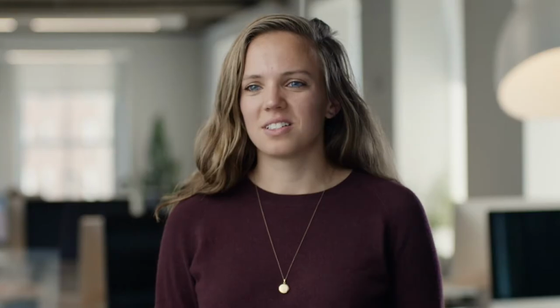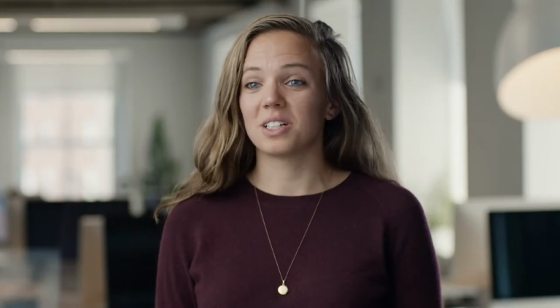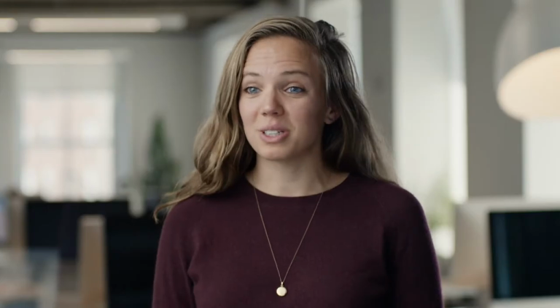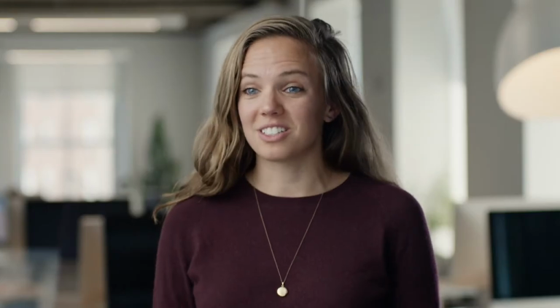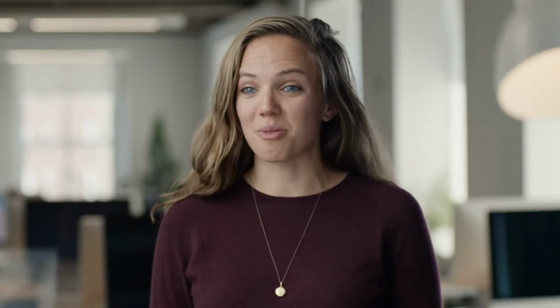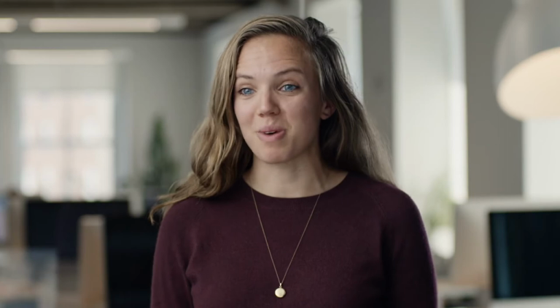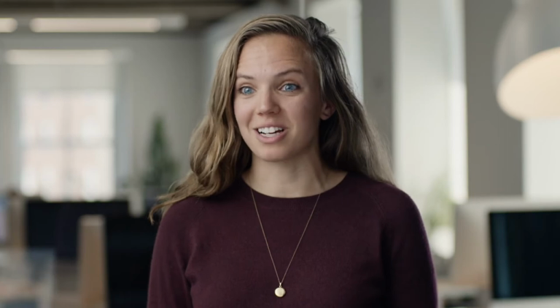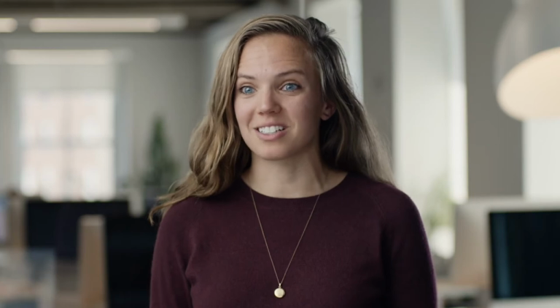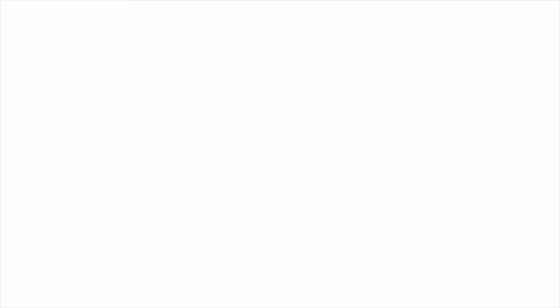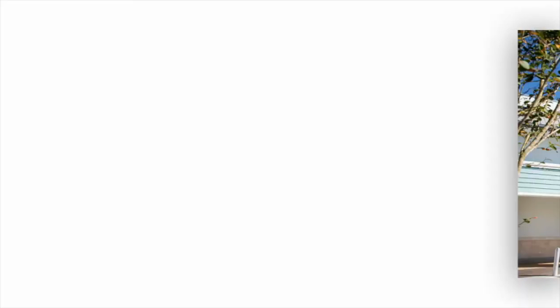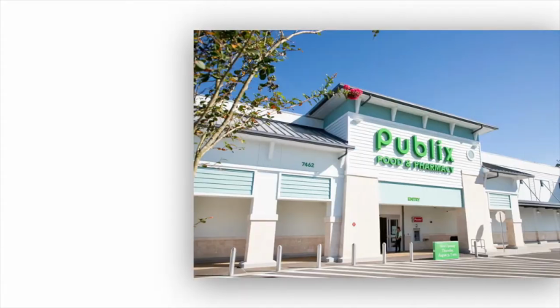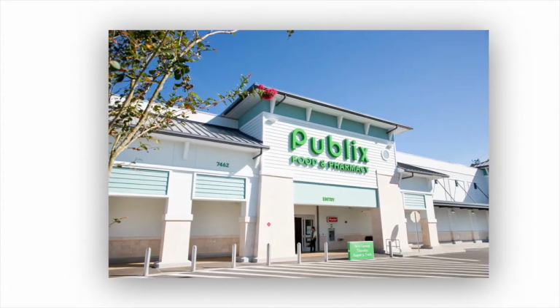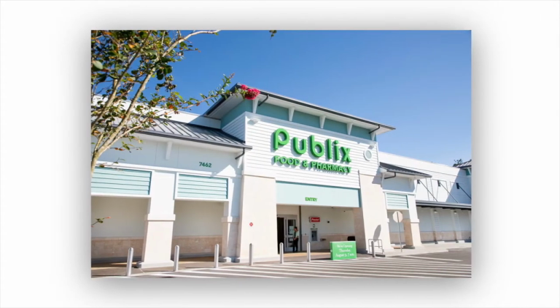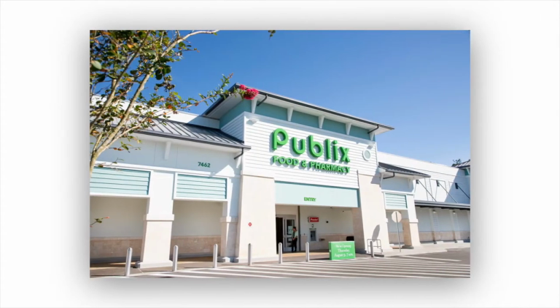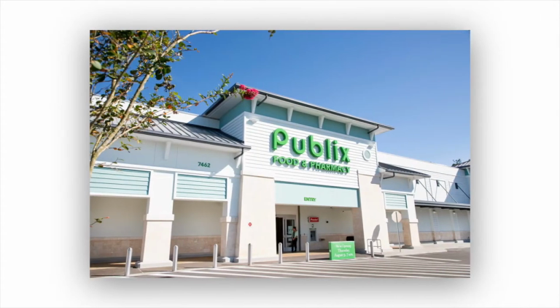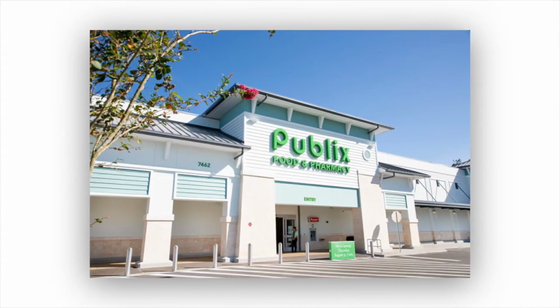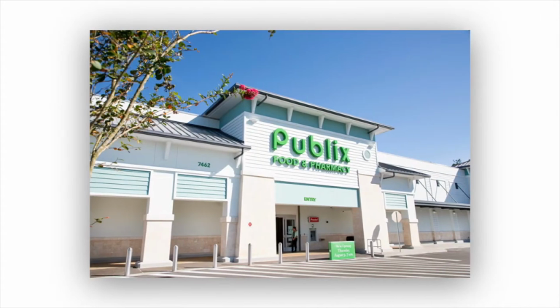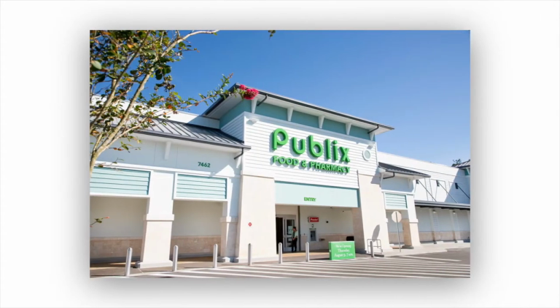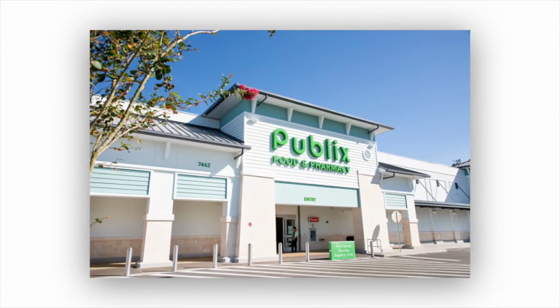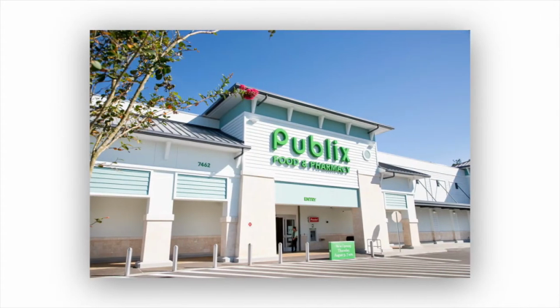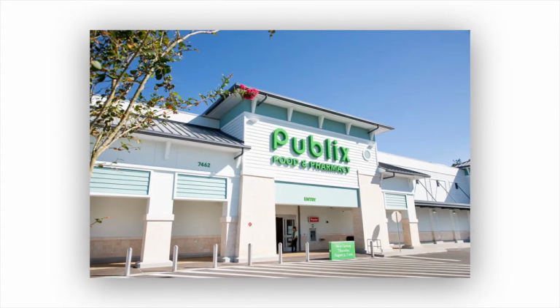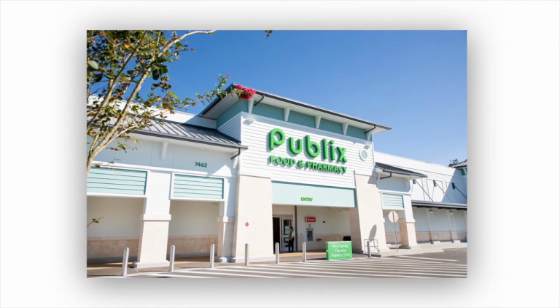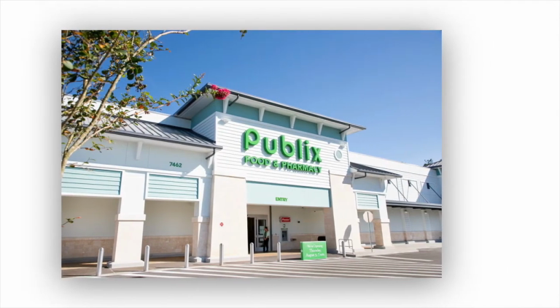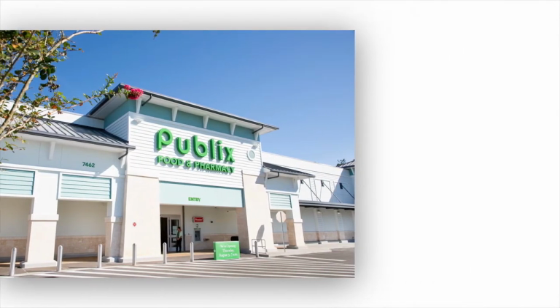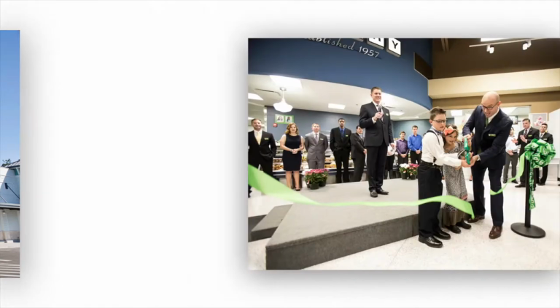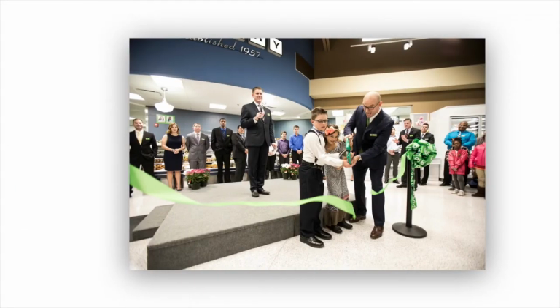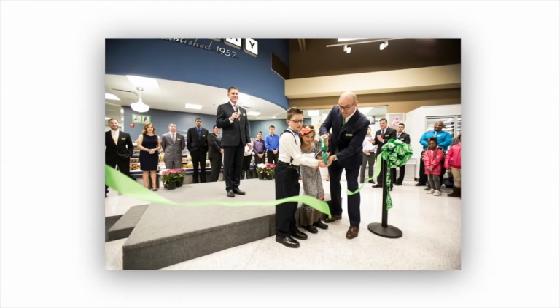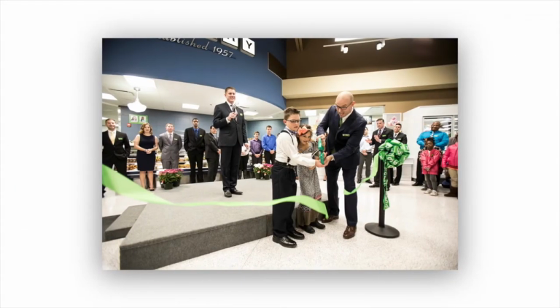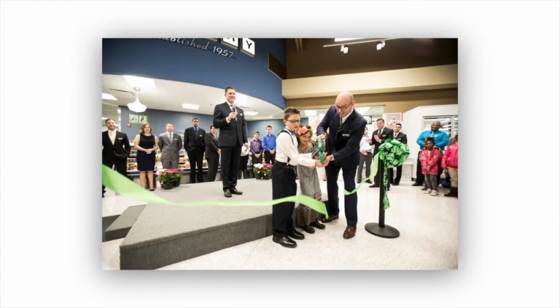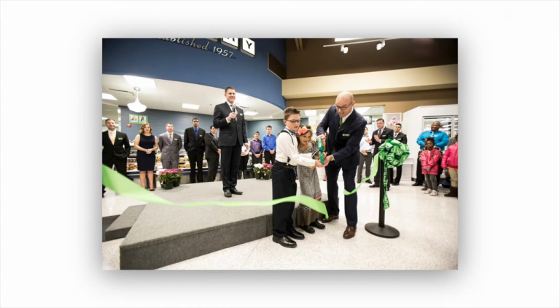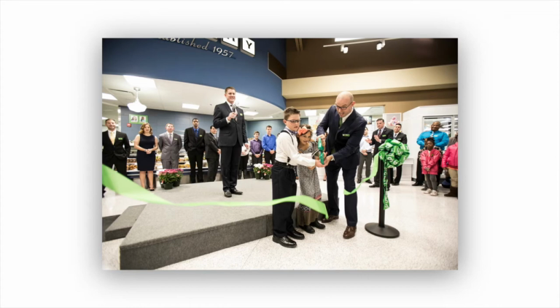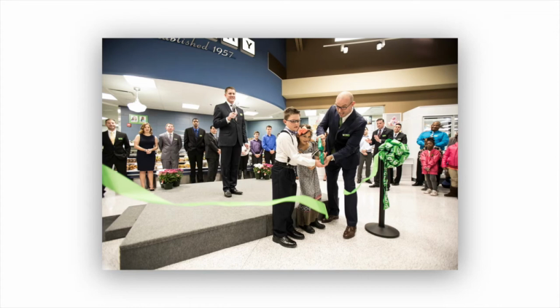Here's what you need to know about Publix. They're the fifth largest grocery store in the United States, and they have over a thousand stores all throughout the Southeast.